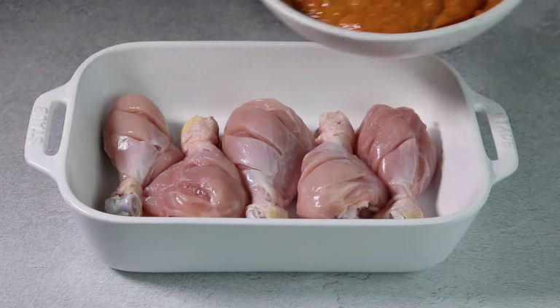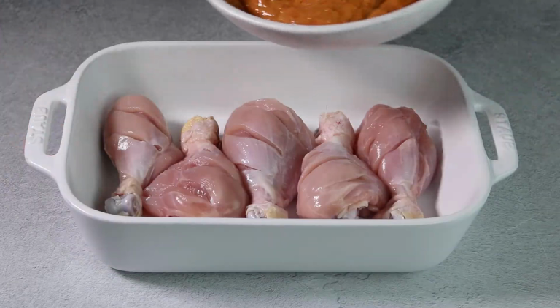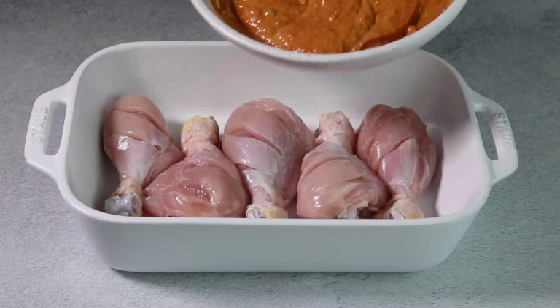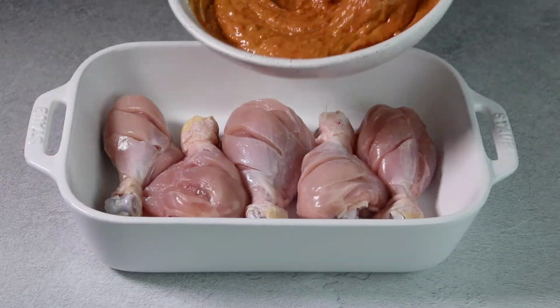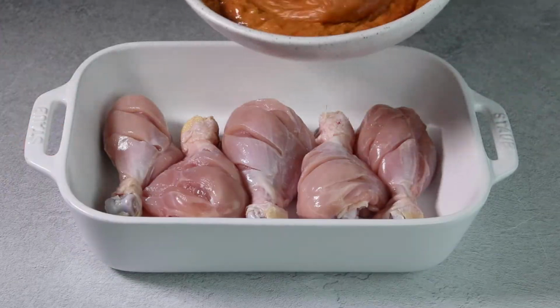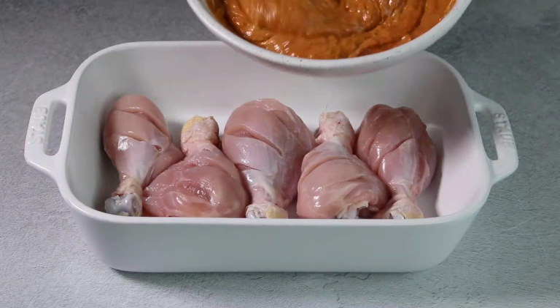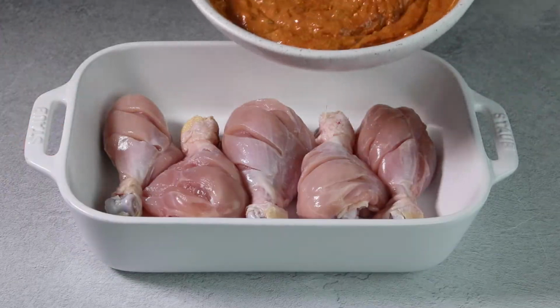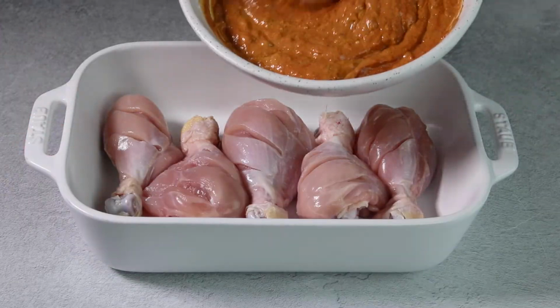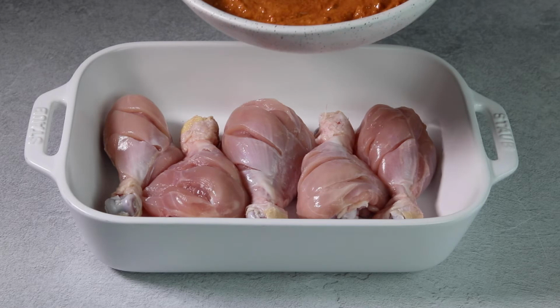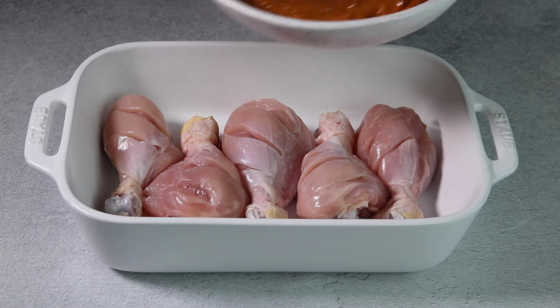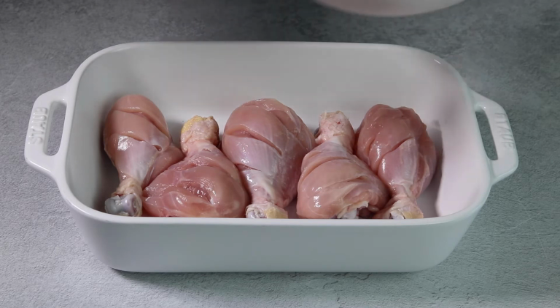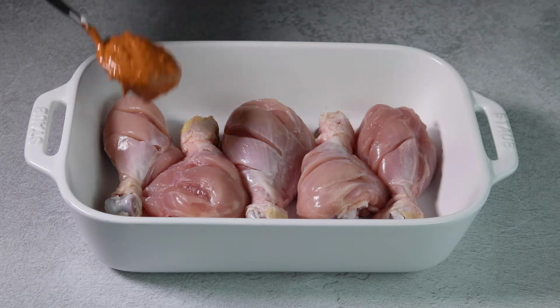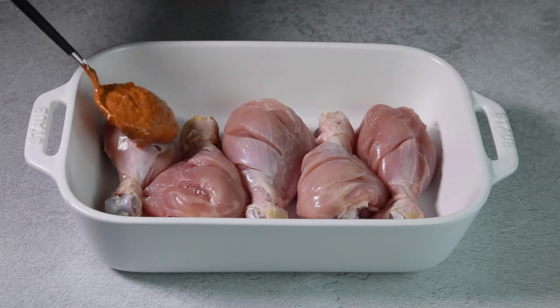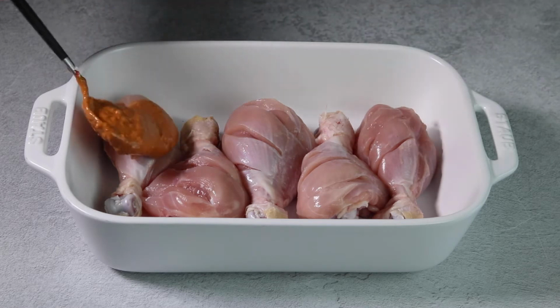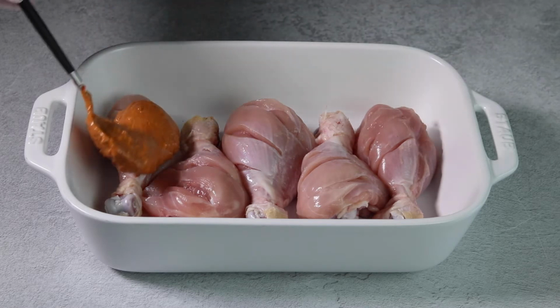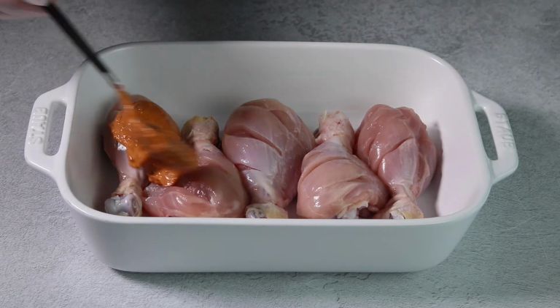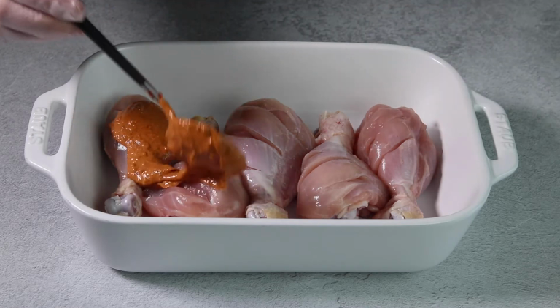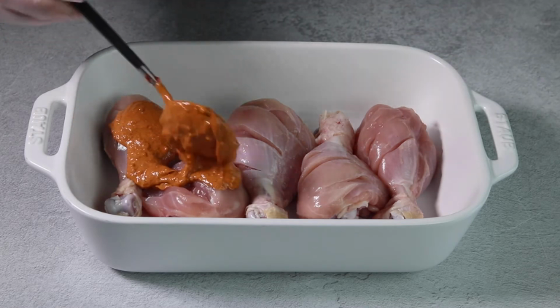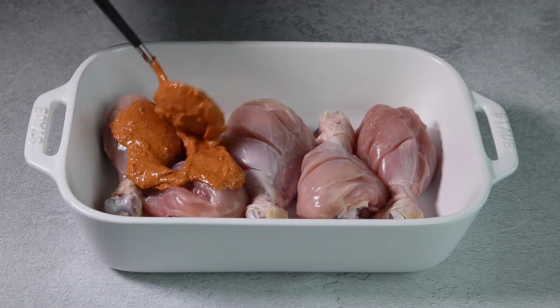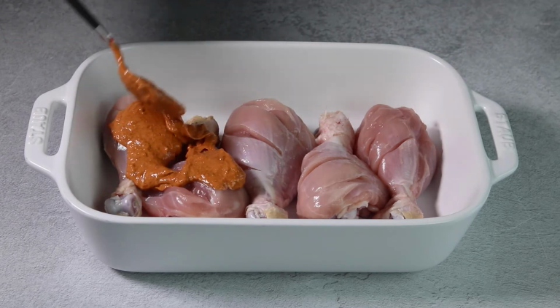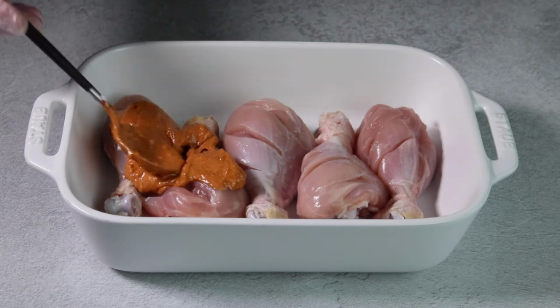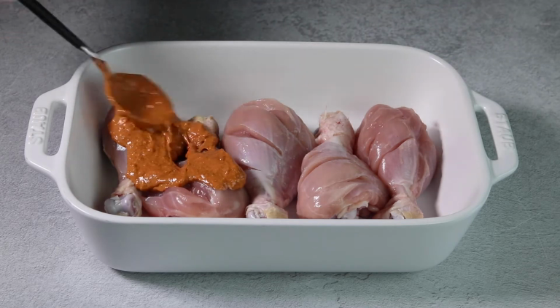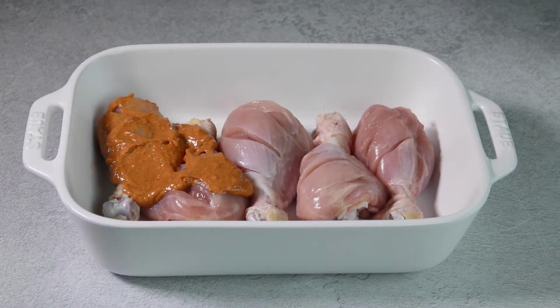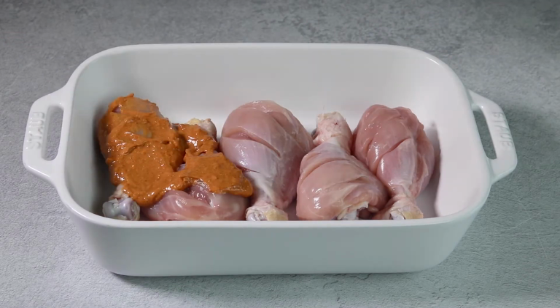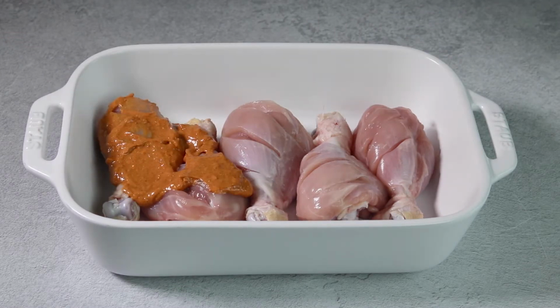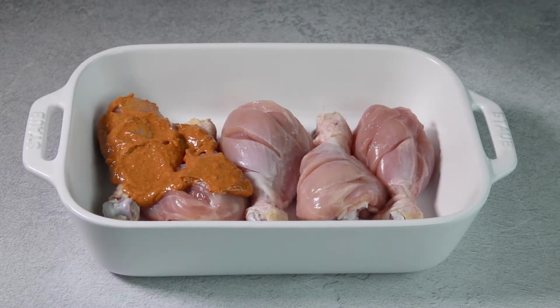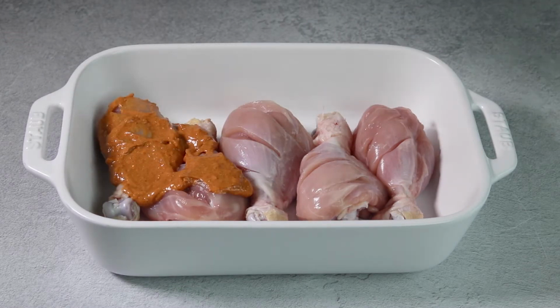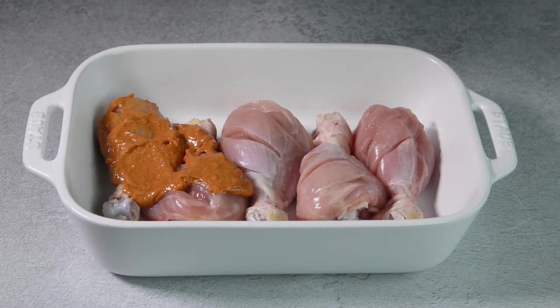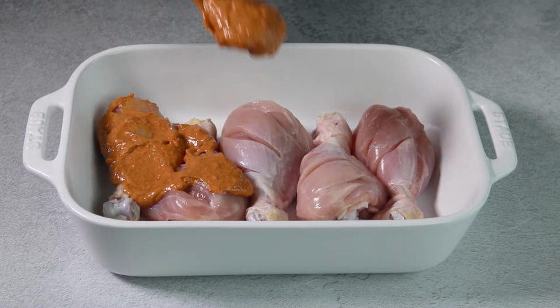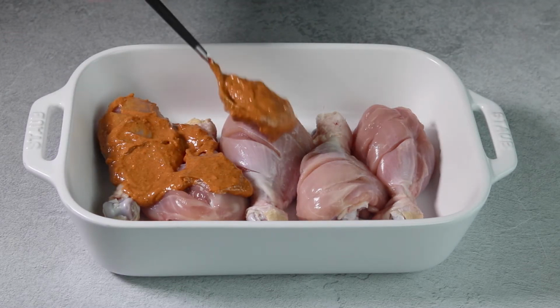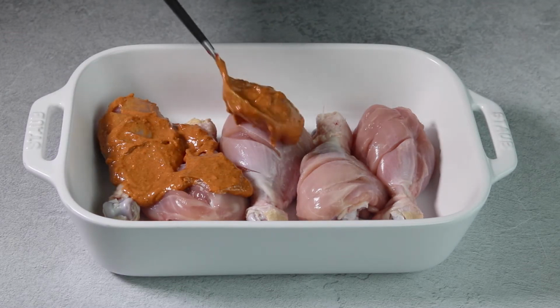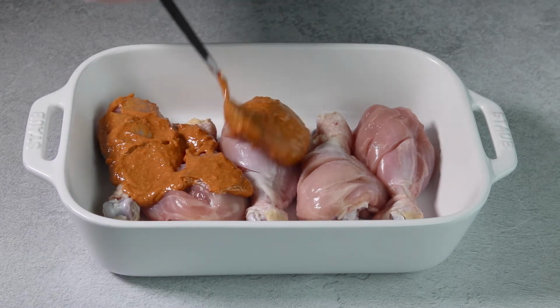Coat the chicken in the marinade, cover, and chill for at least one hour, preferably six to eight.